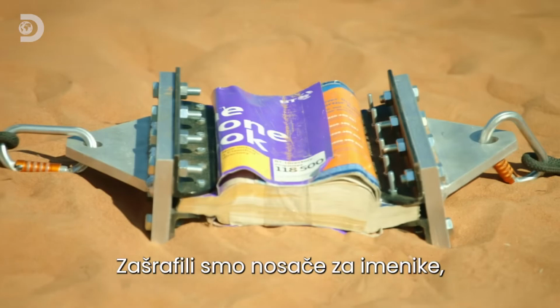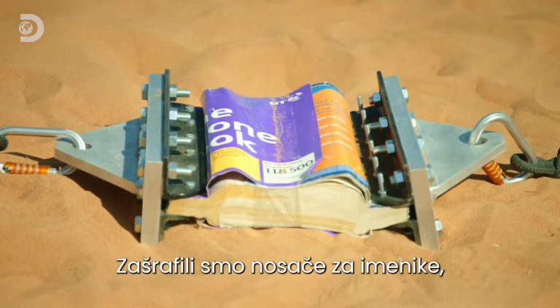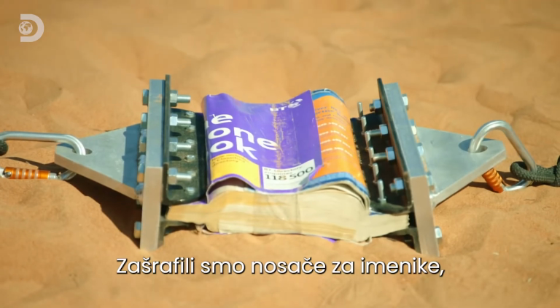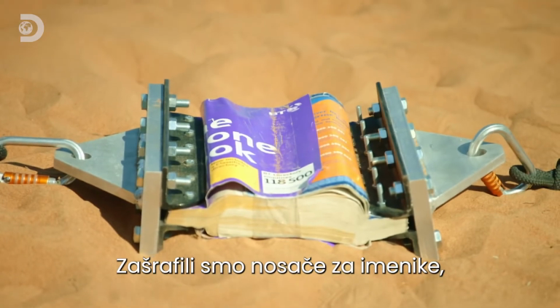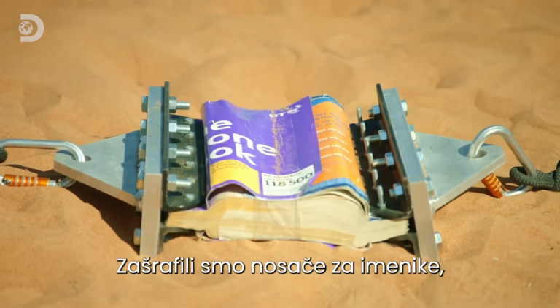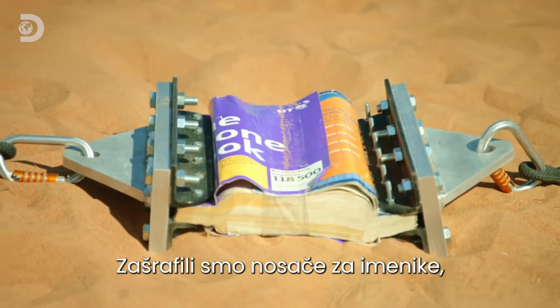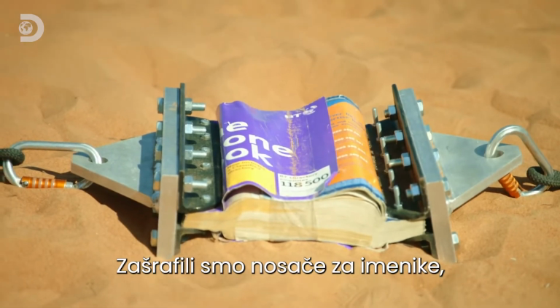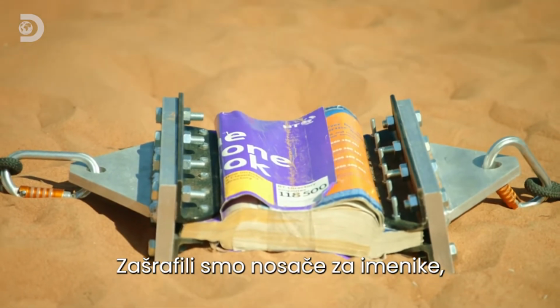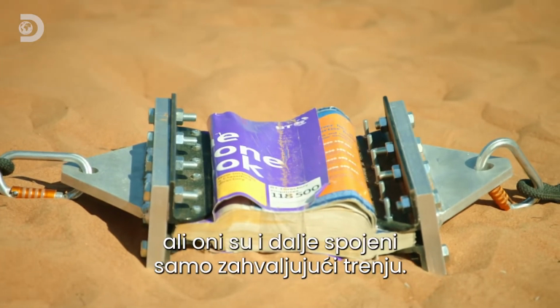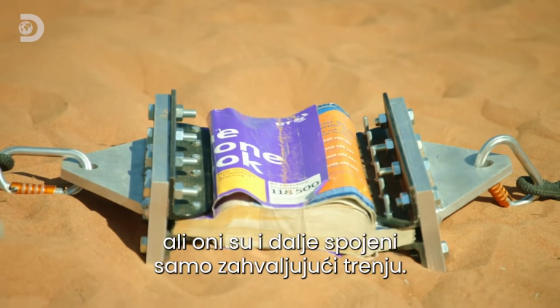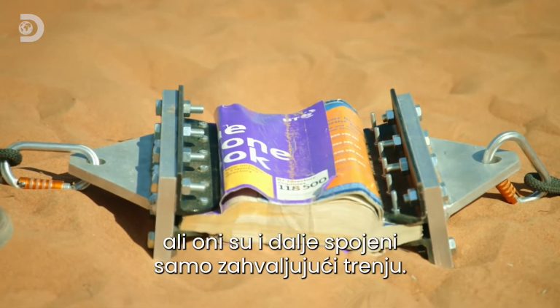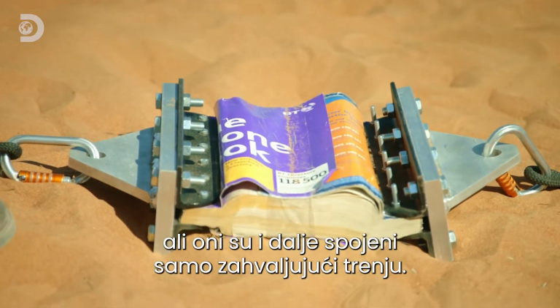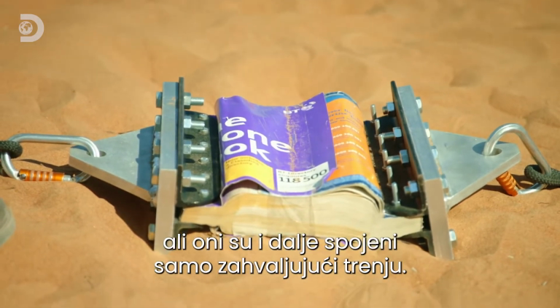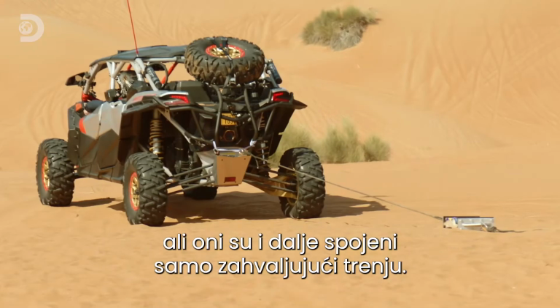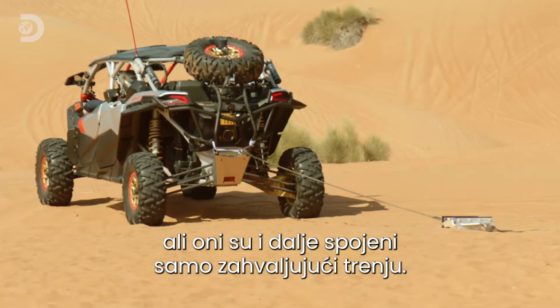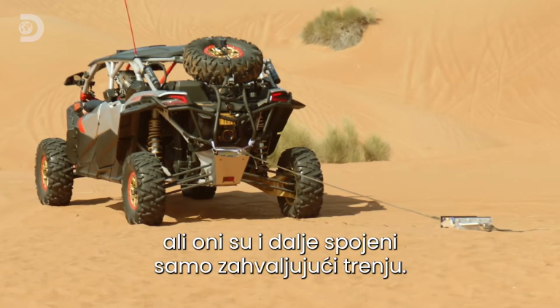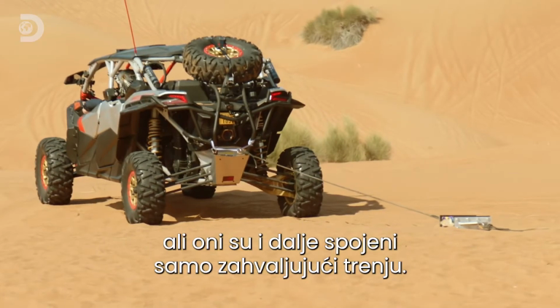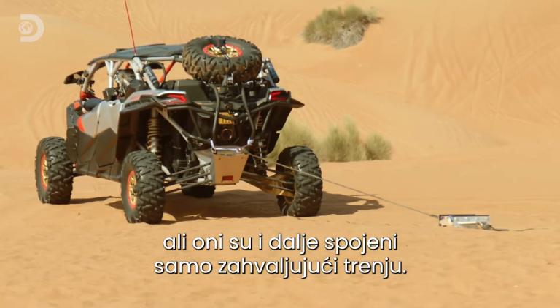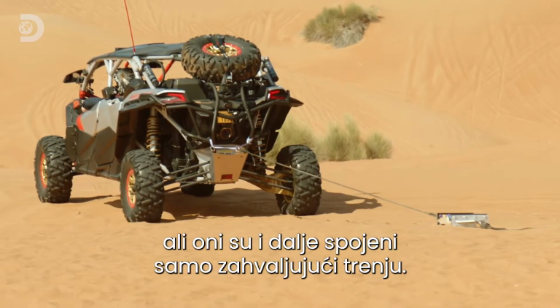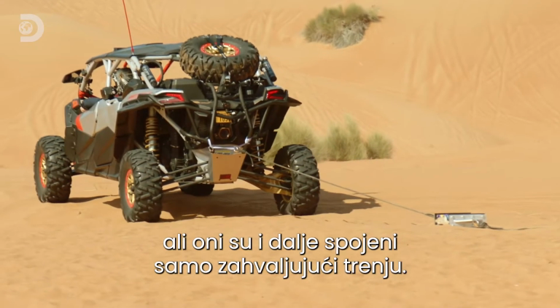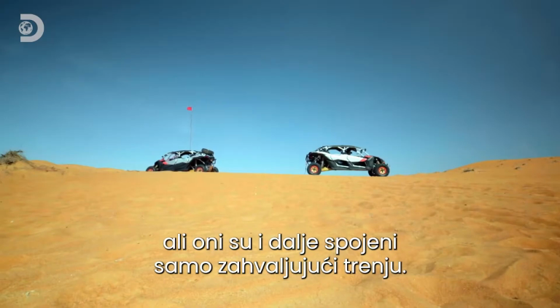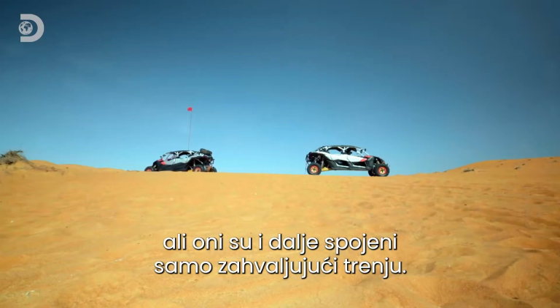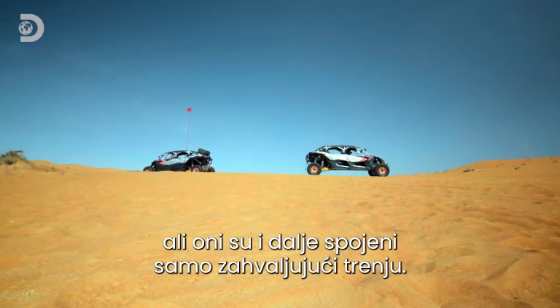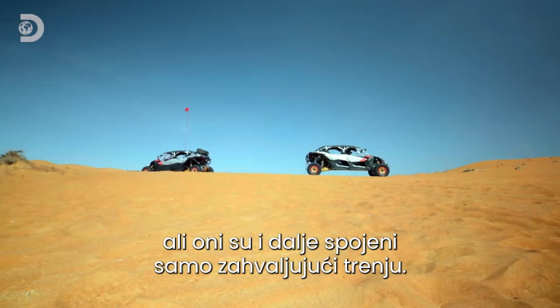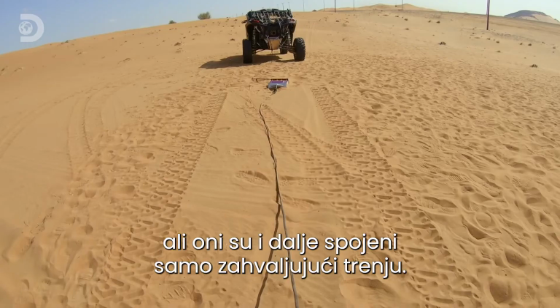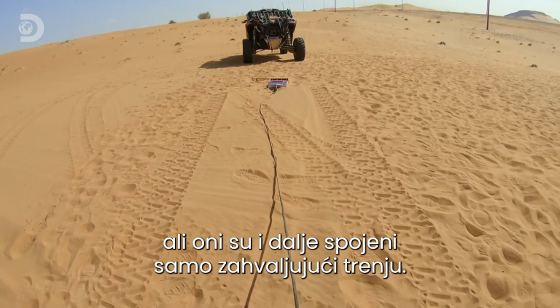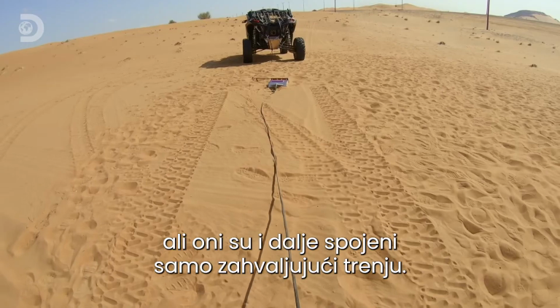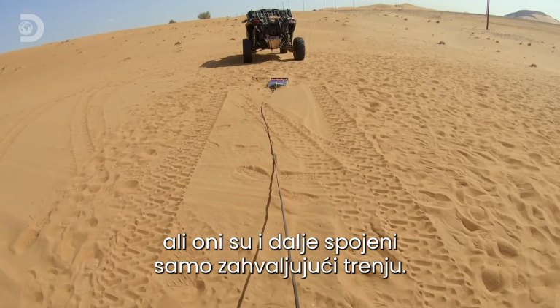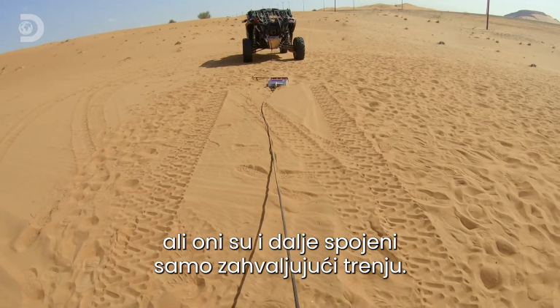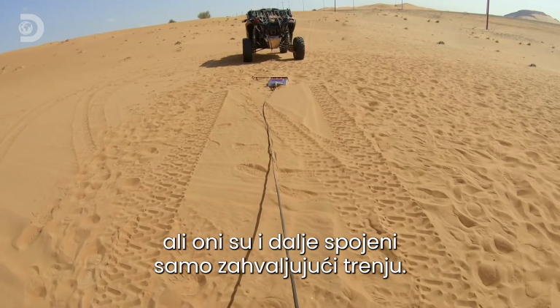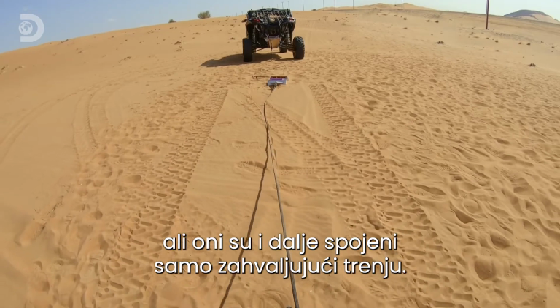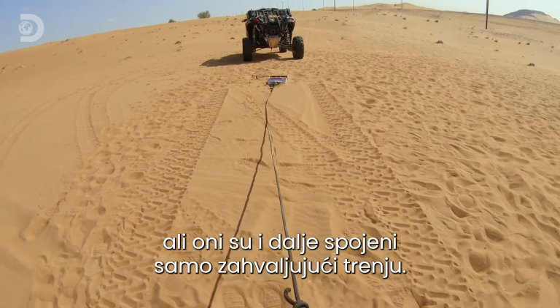We've bolted brackets to the spines, but the books and buggies are still held together by nothing more than the friction between the pages.